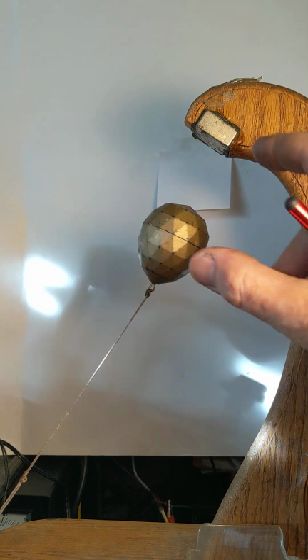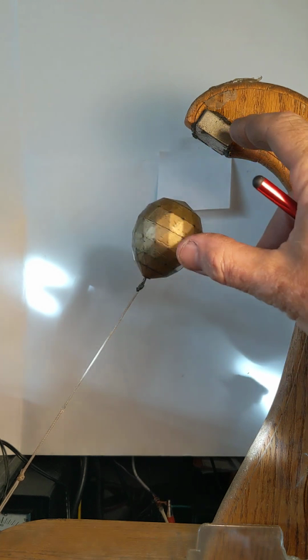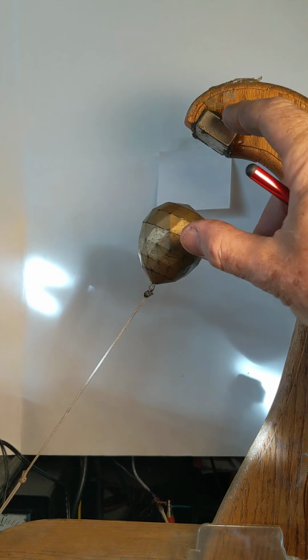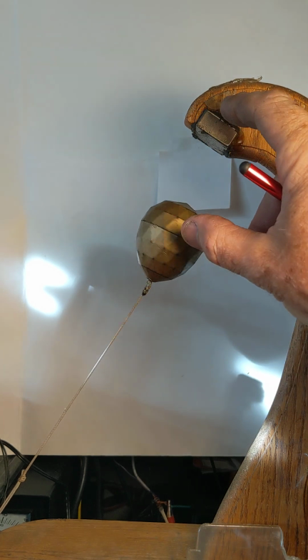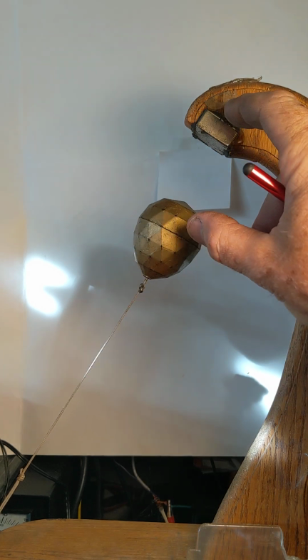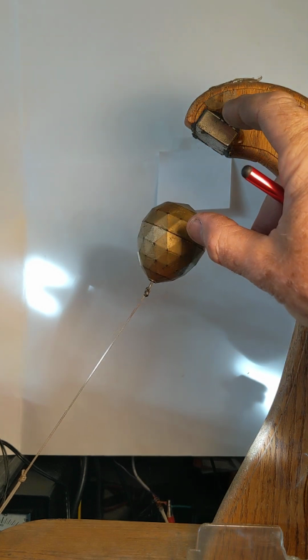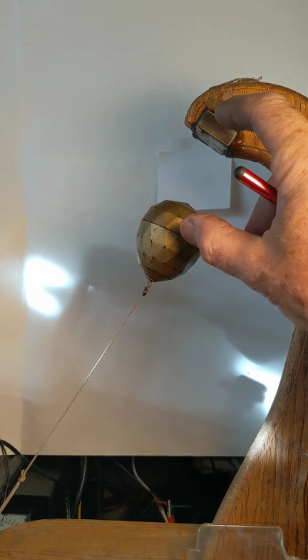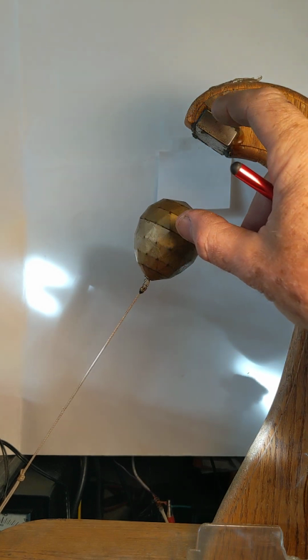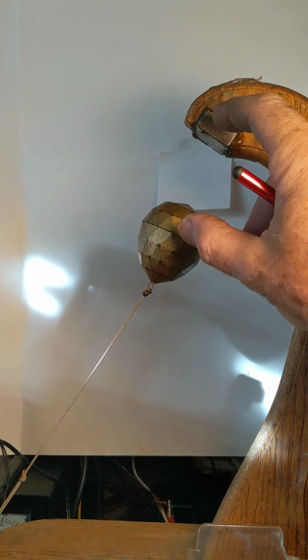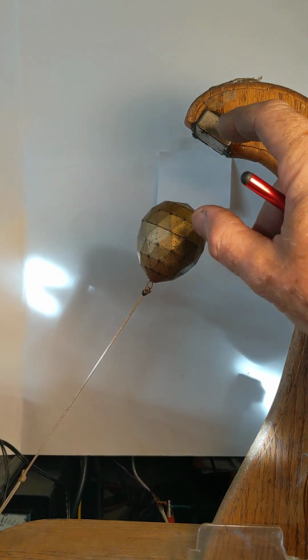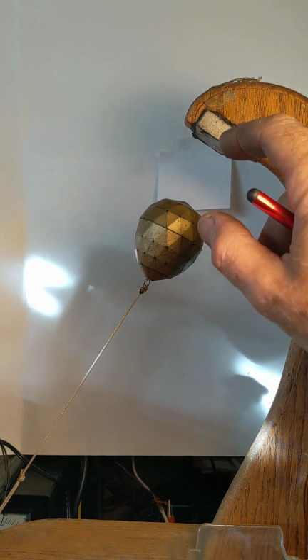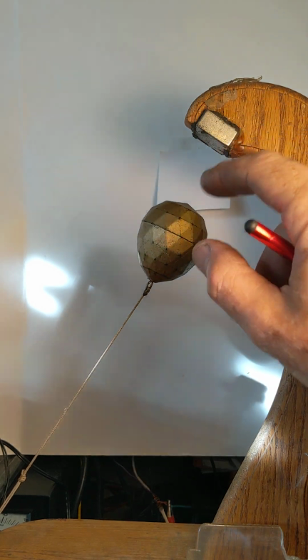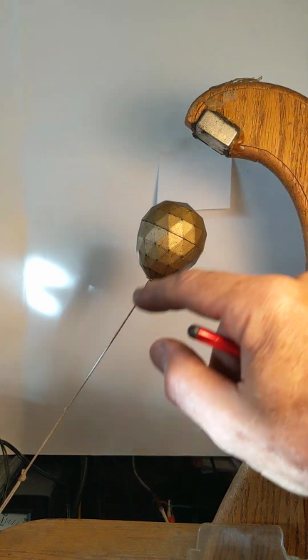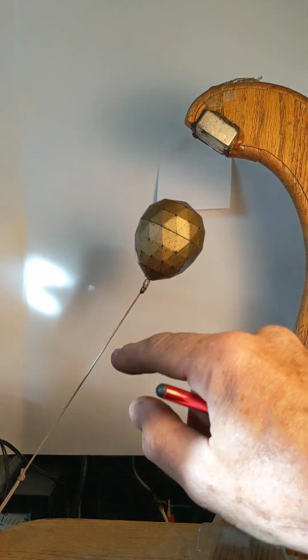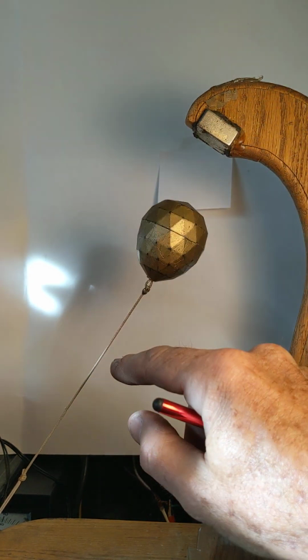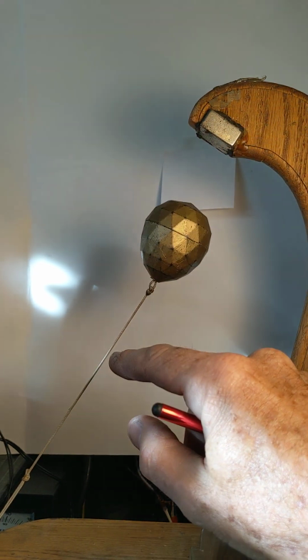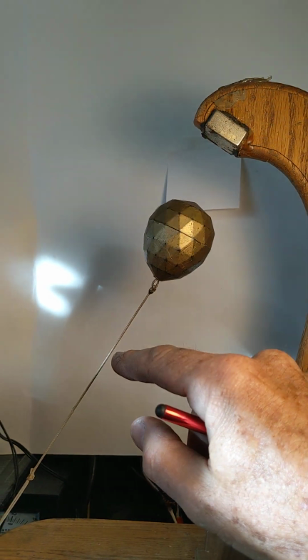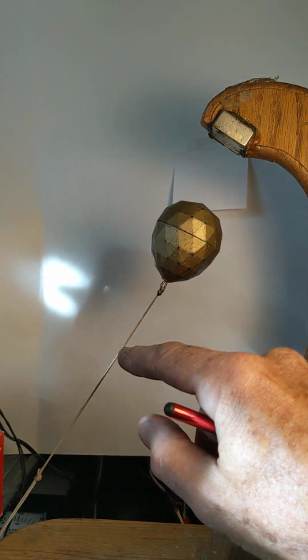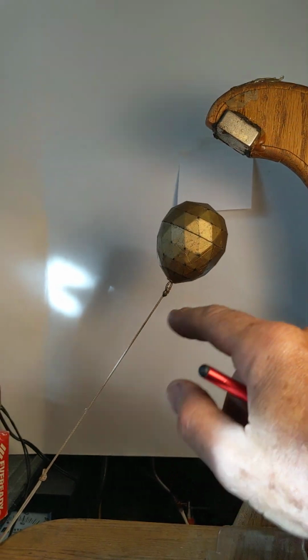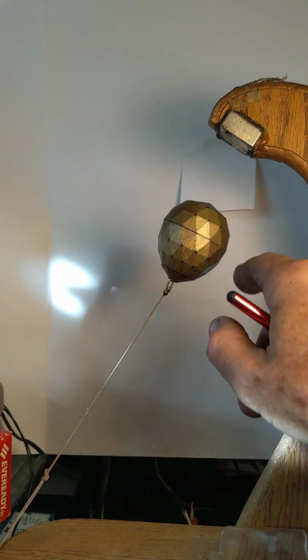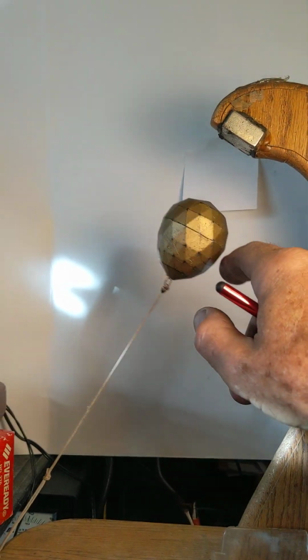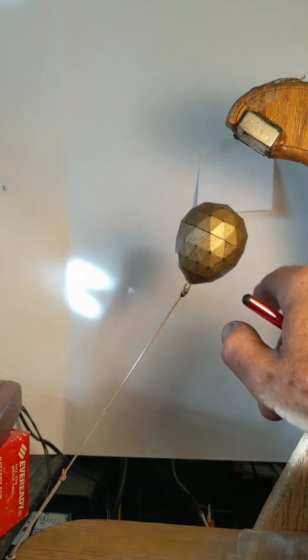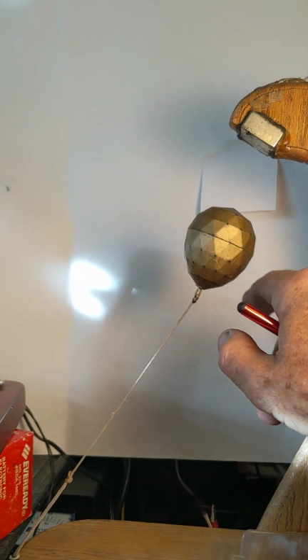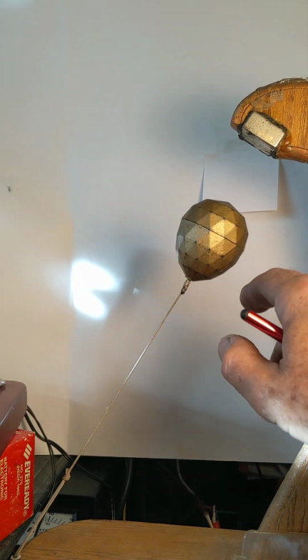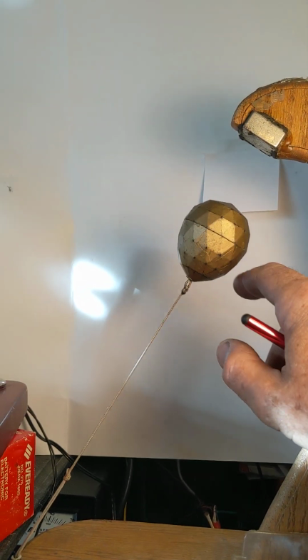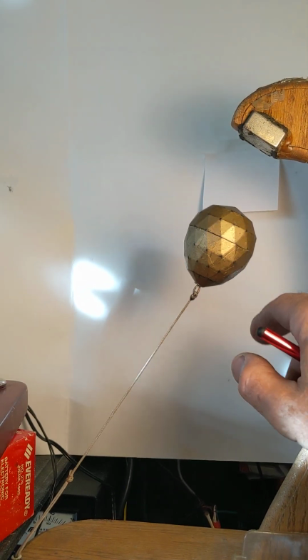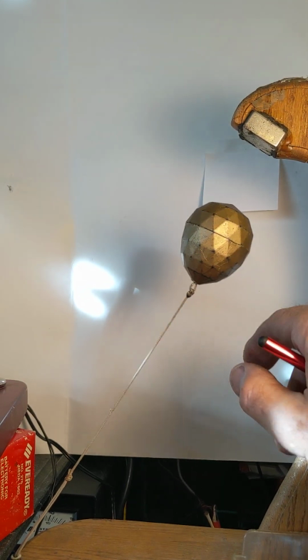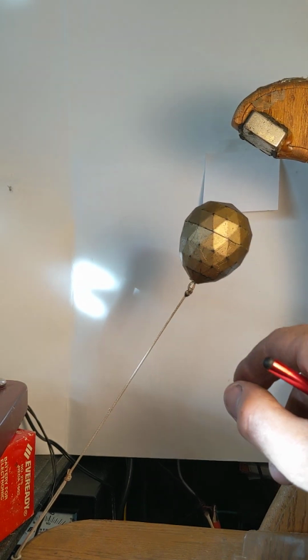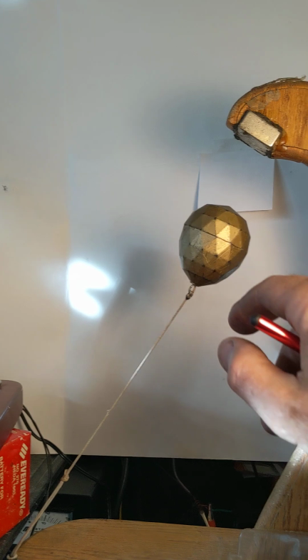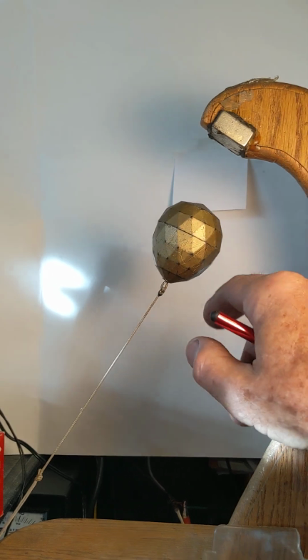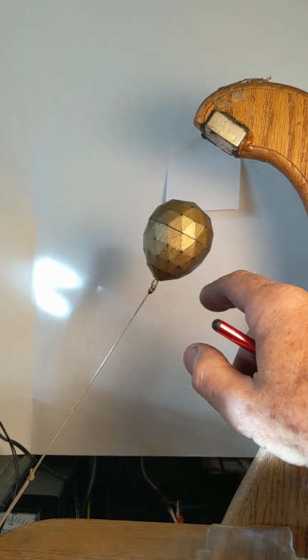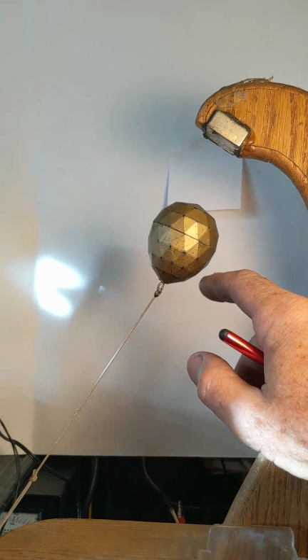These are two magnets that are pulled towards each other. One is suspended on a string. It creates a great conversation piece.